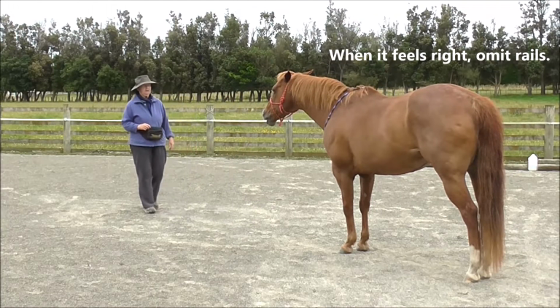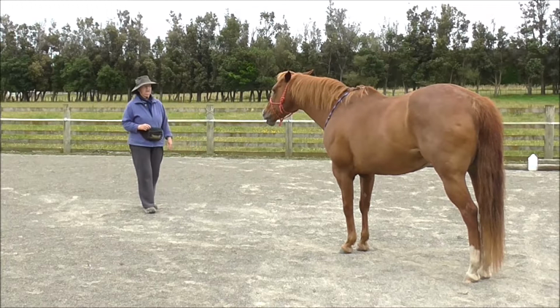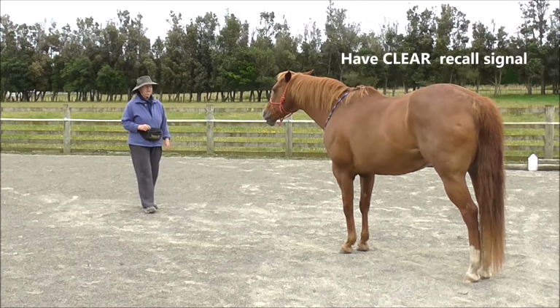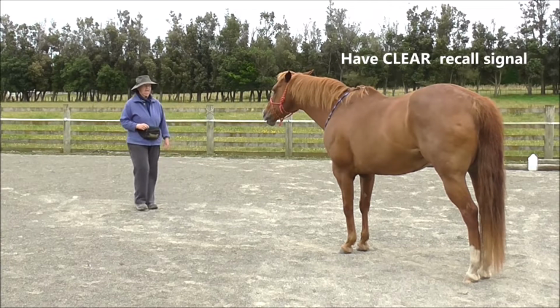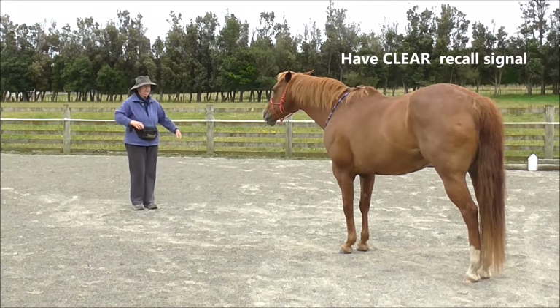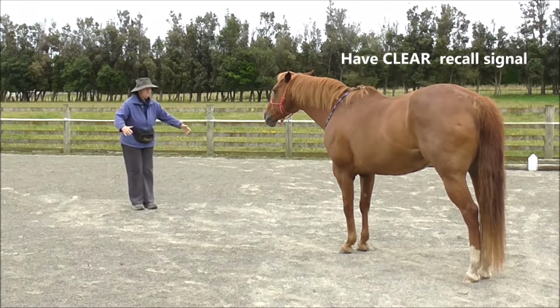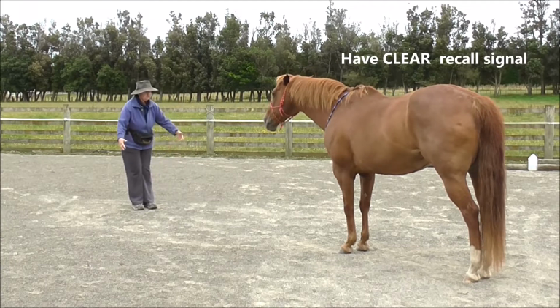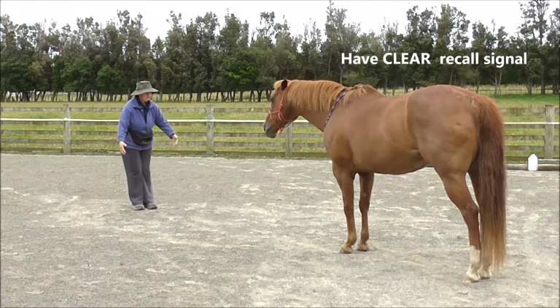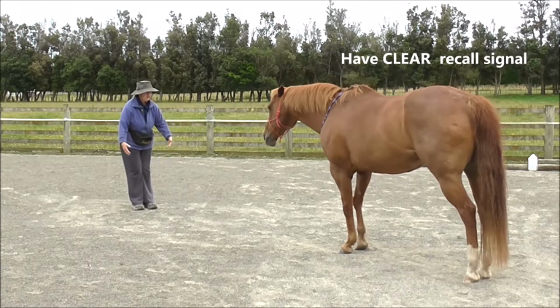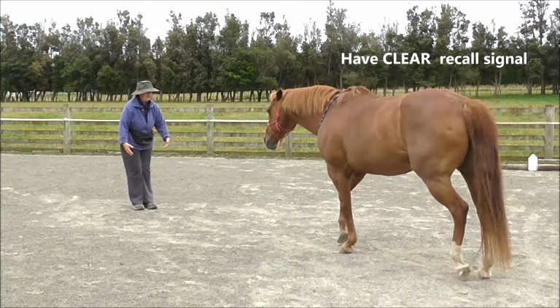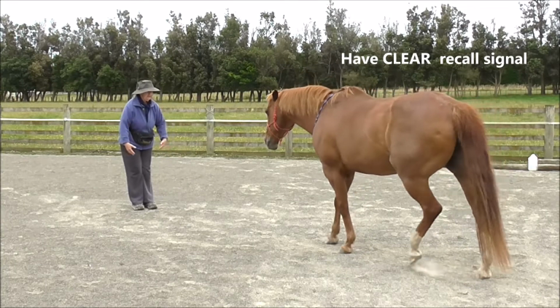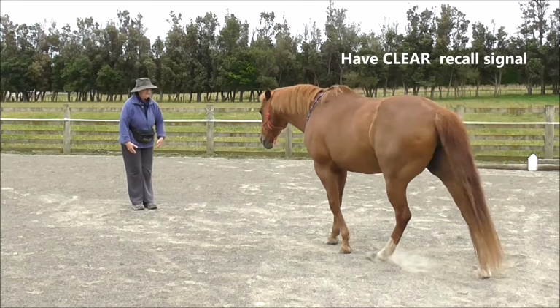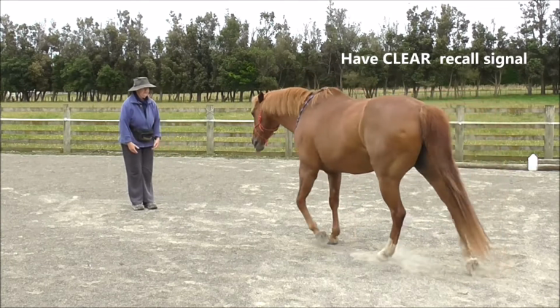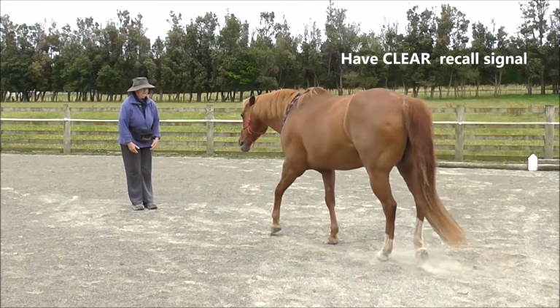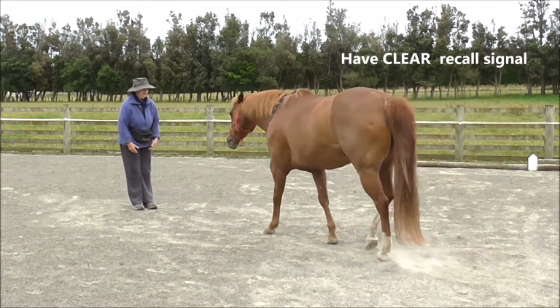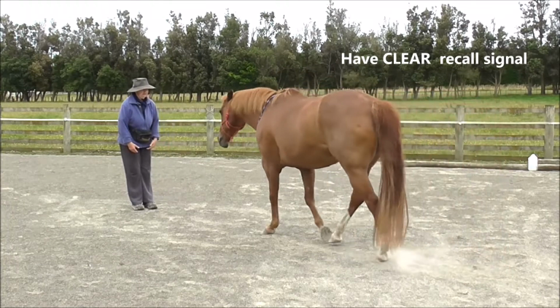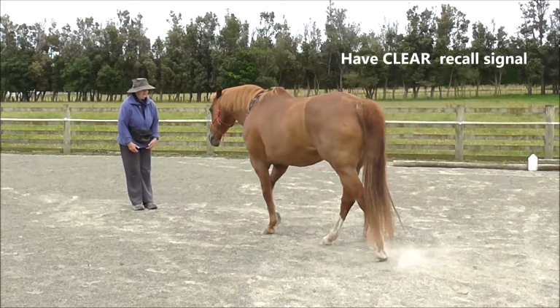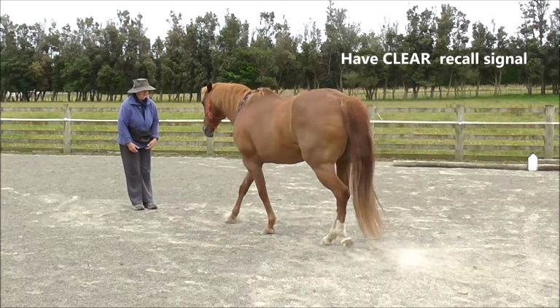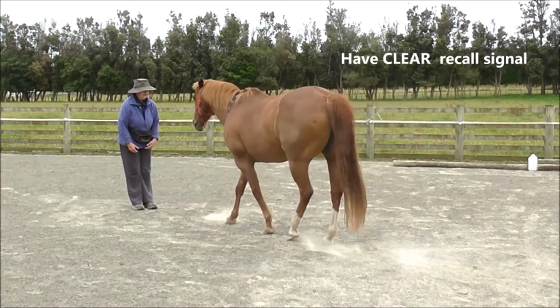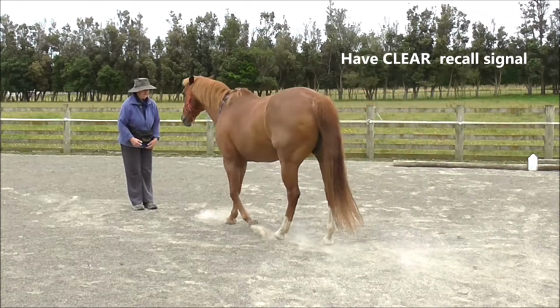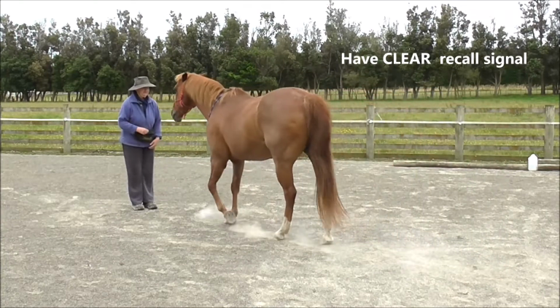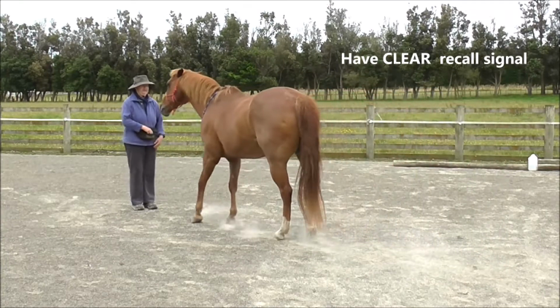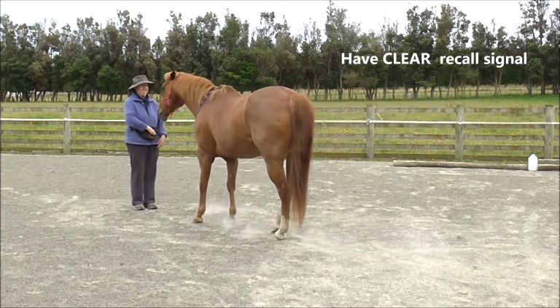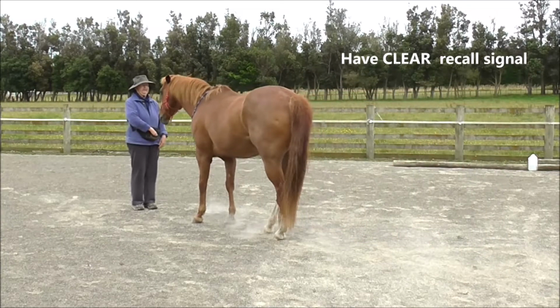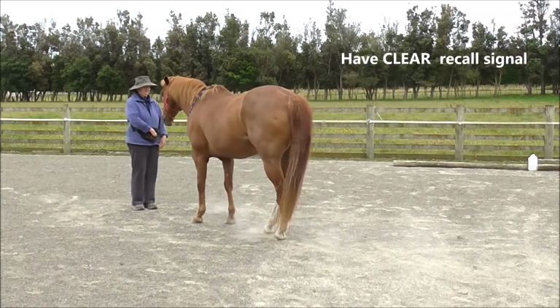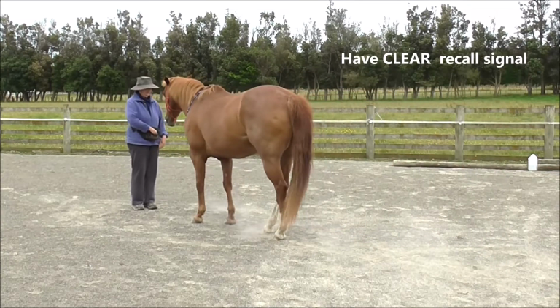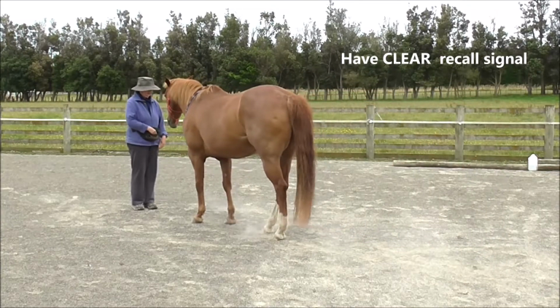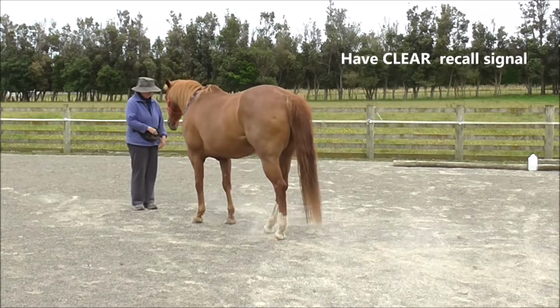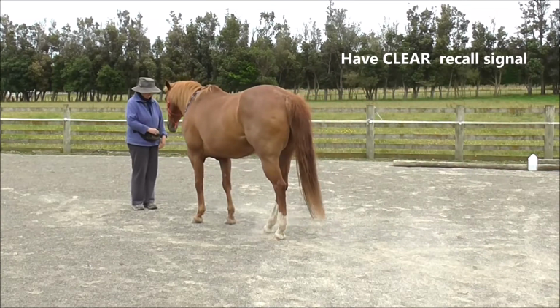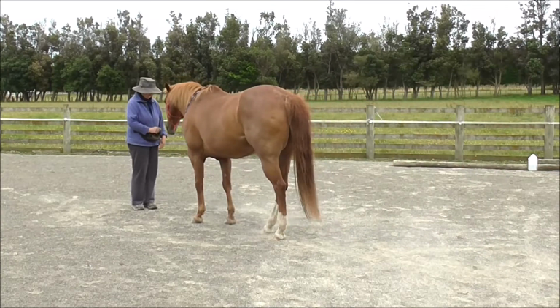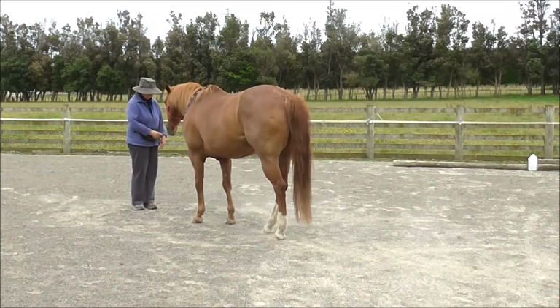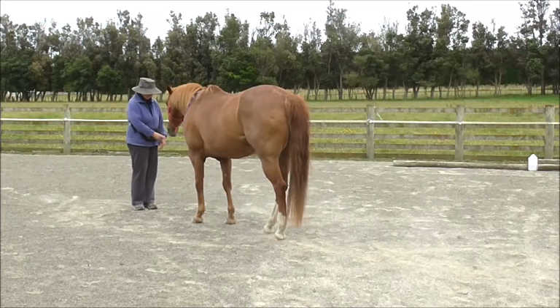I've asked her to wait there, and I'm using my clear recall signal. Click and treat.